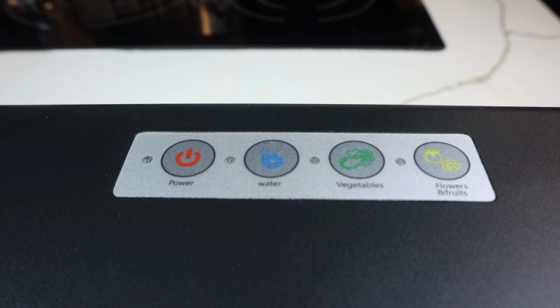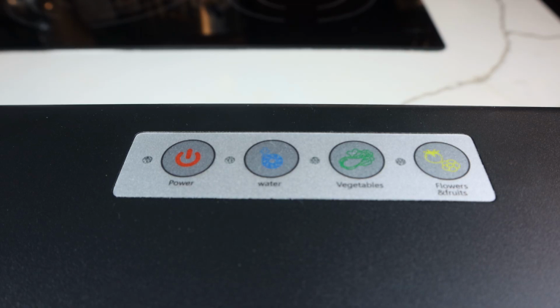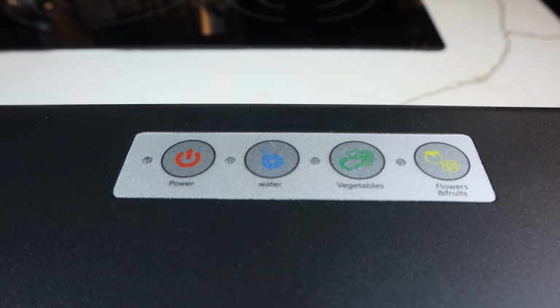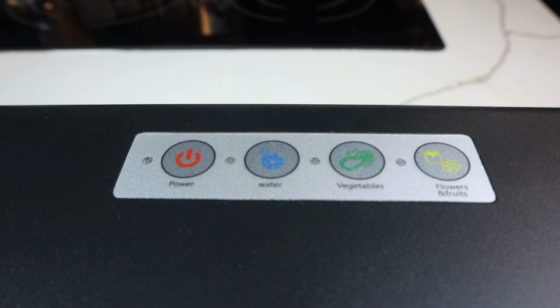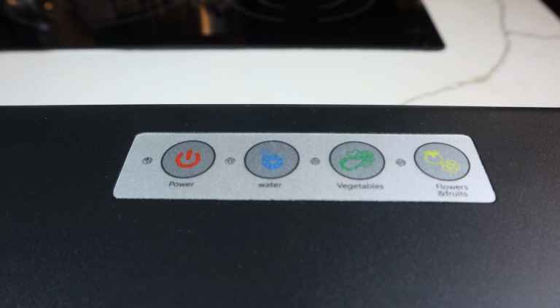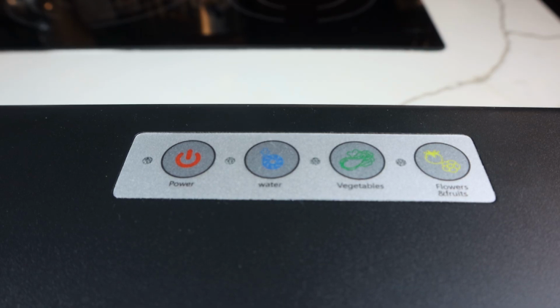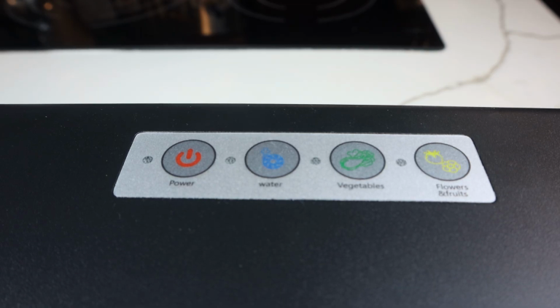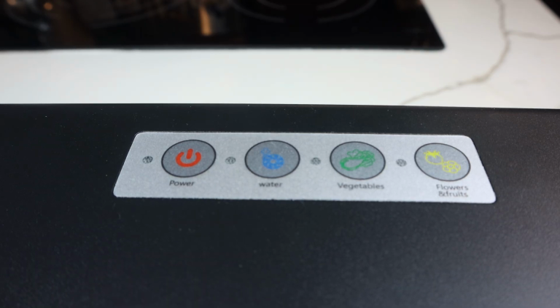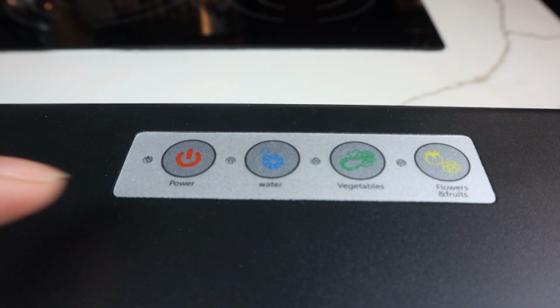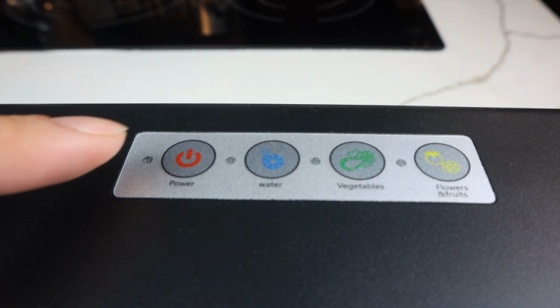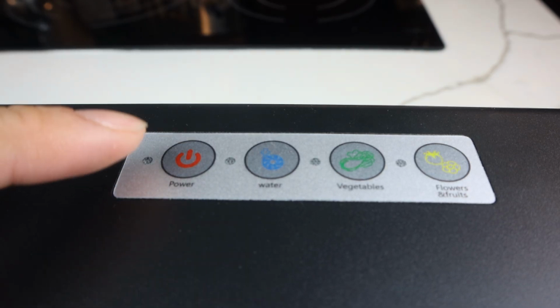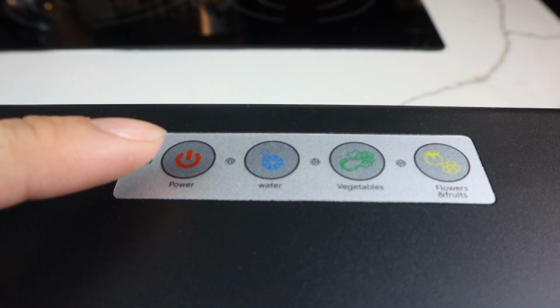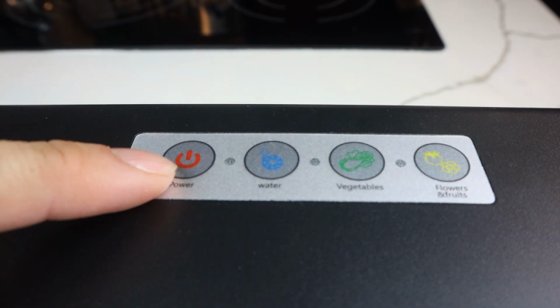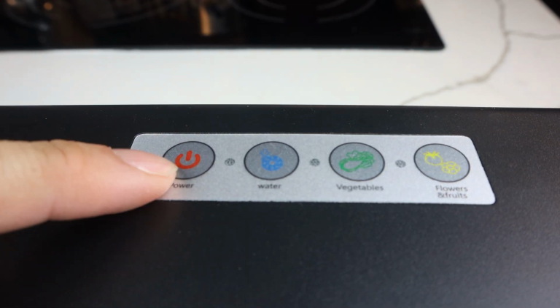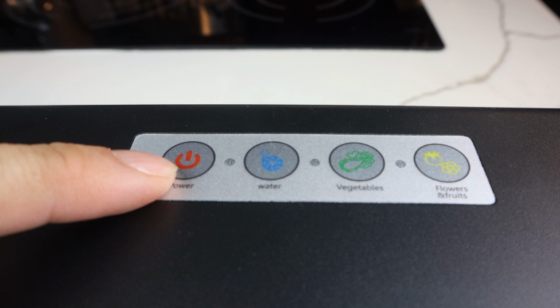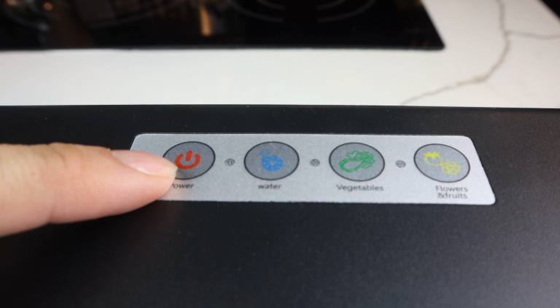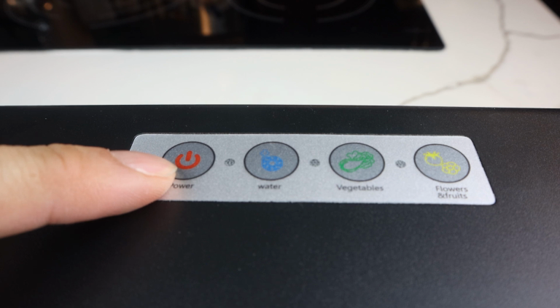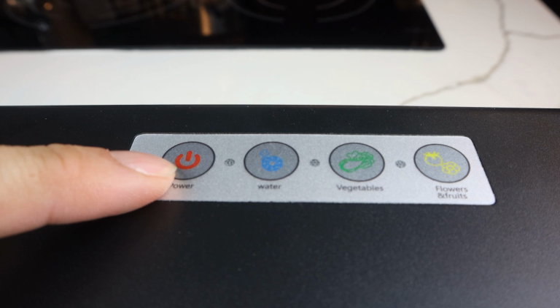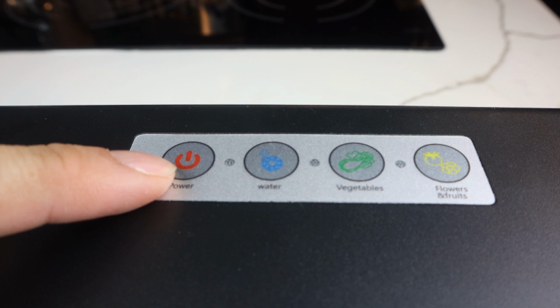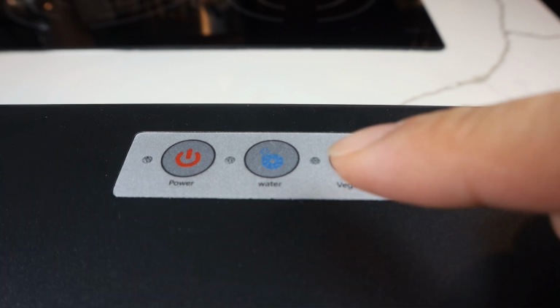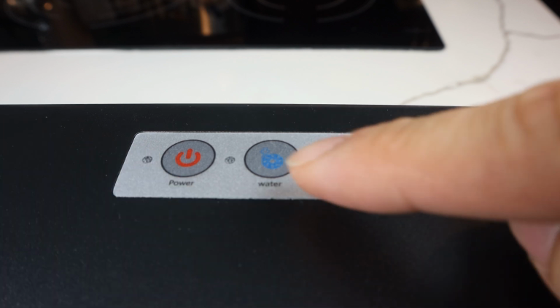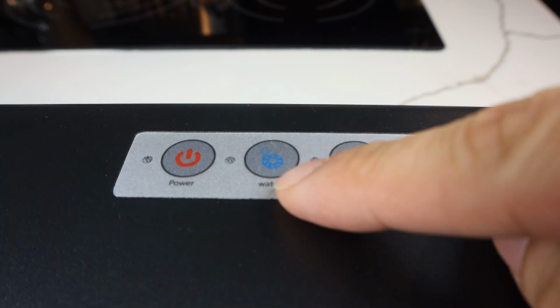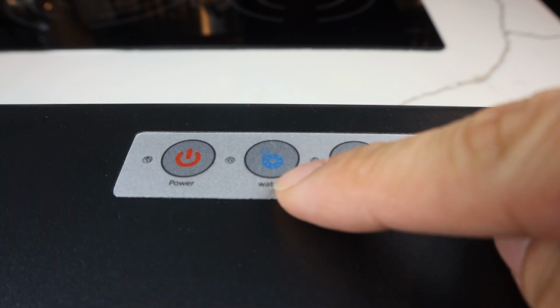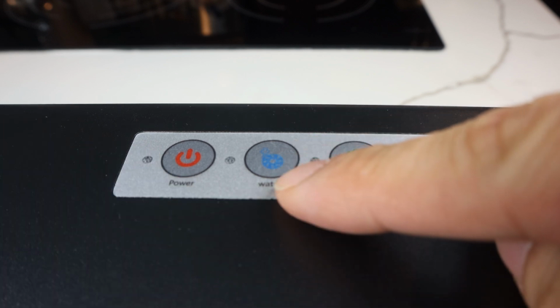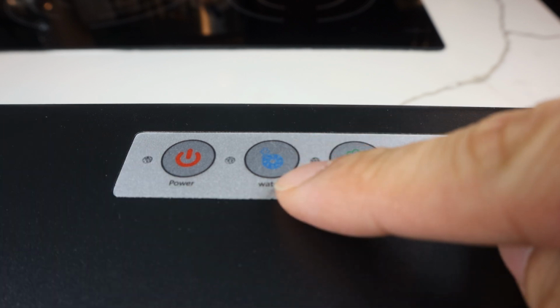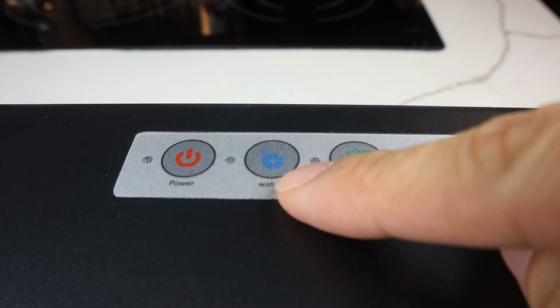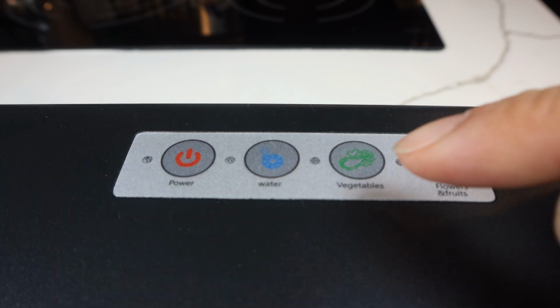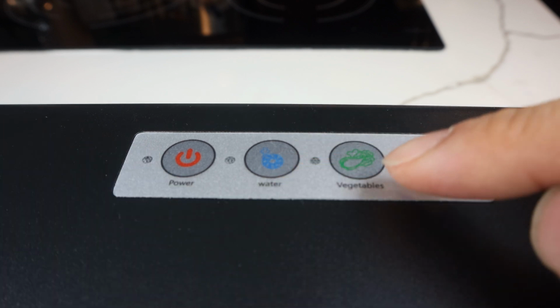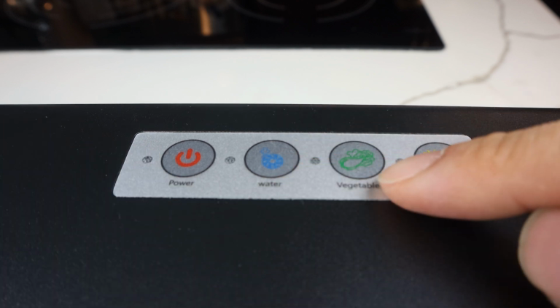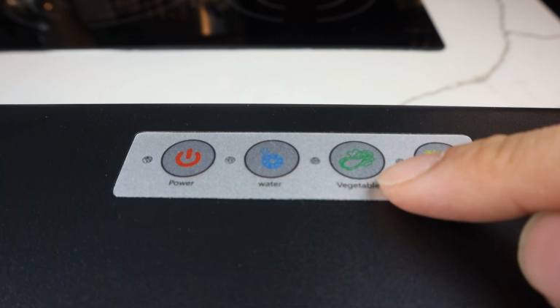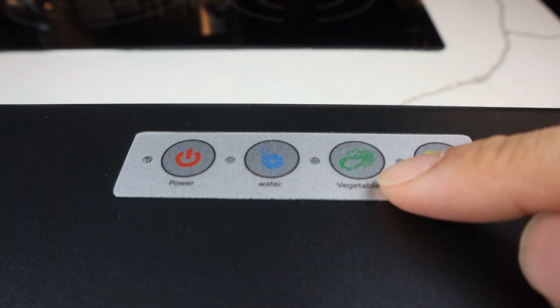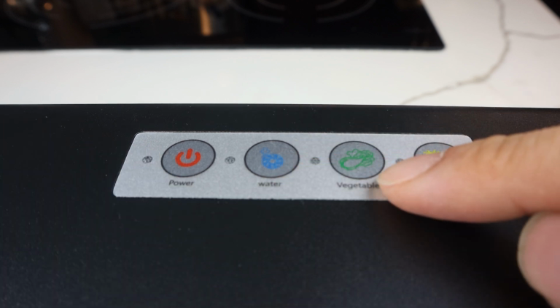On top of the light is the control panel, with the power button, water pump button, vegetative light mode, and flowering and fruiting light mode.